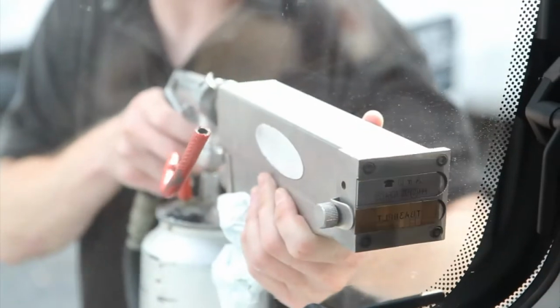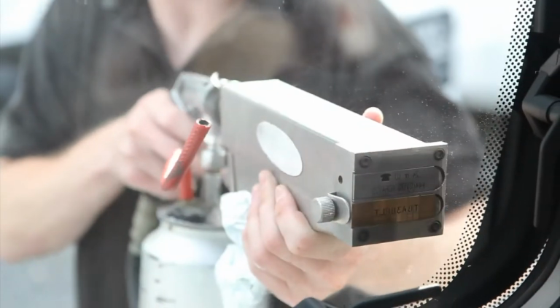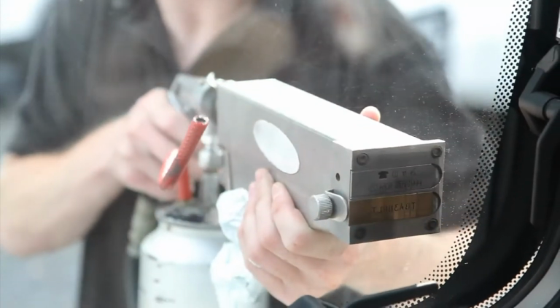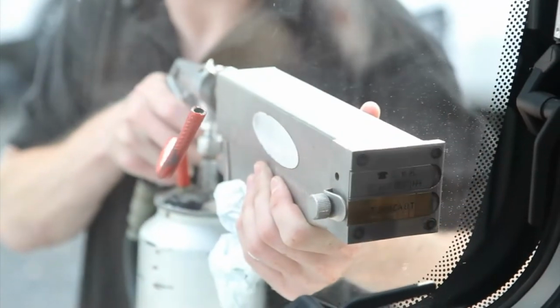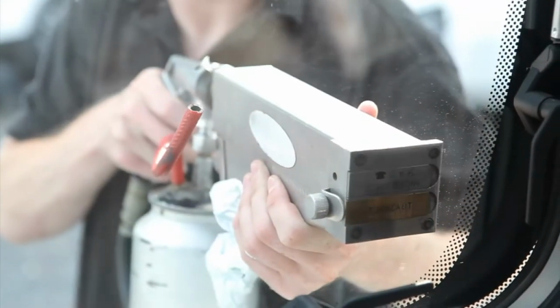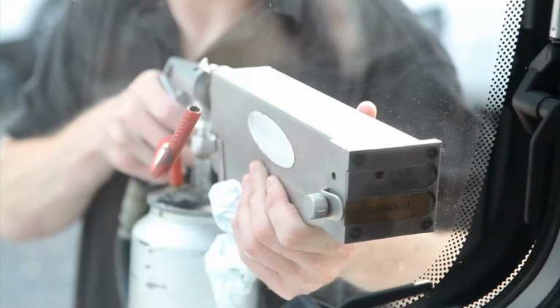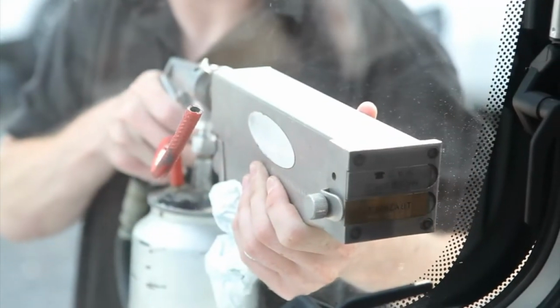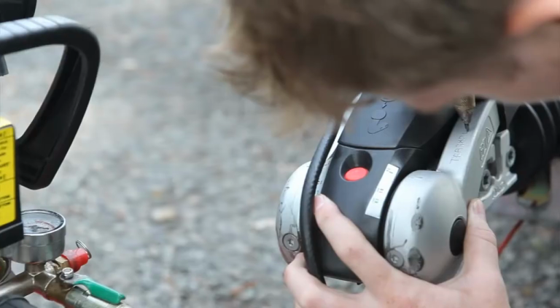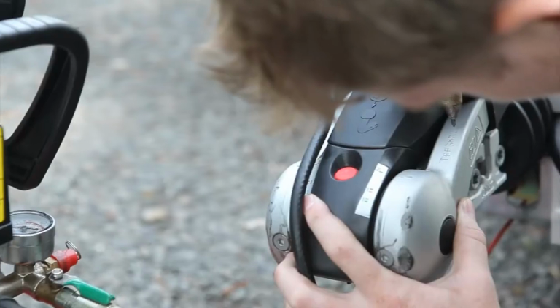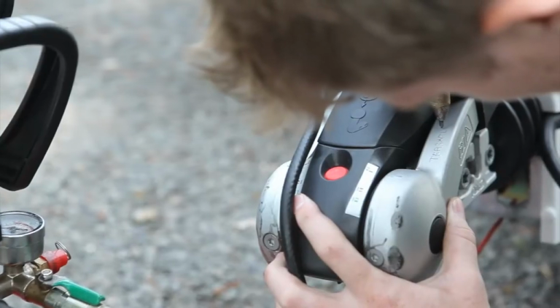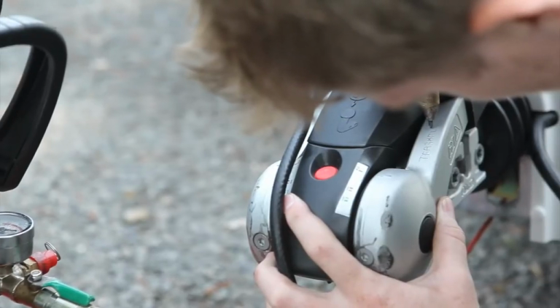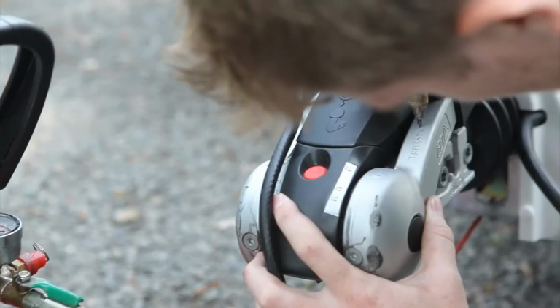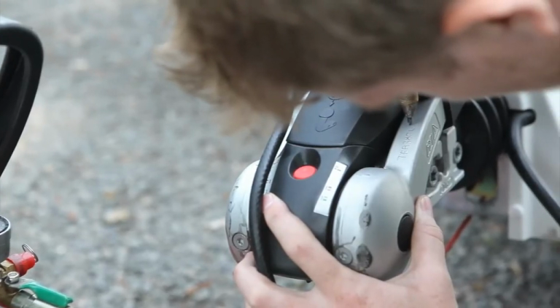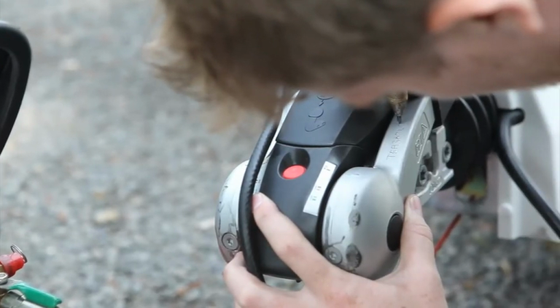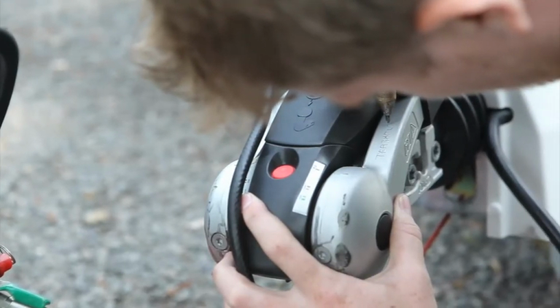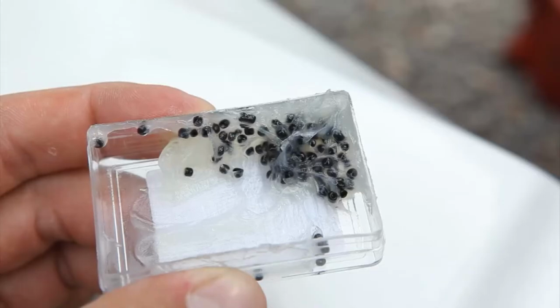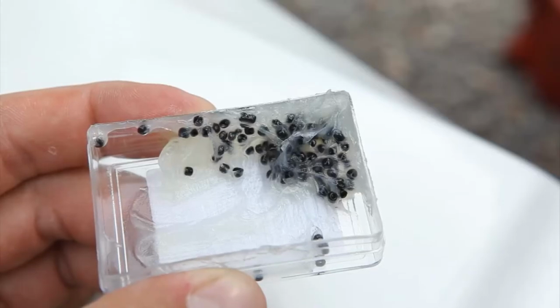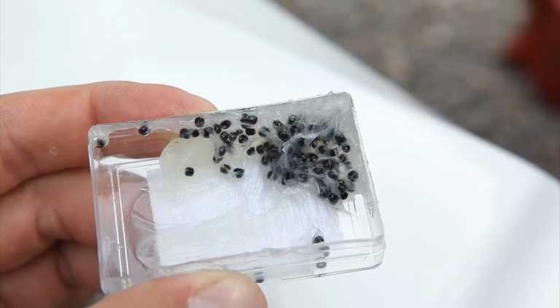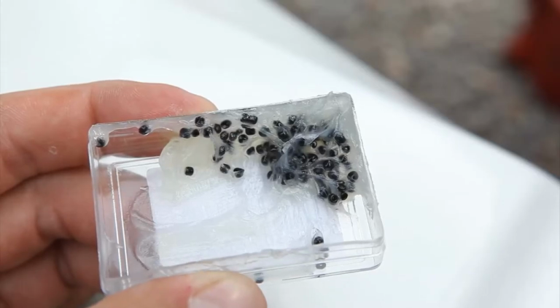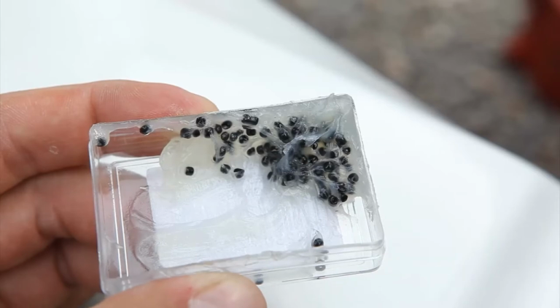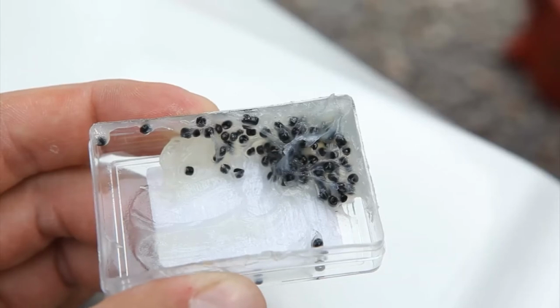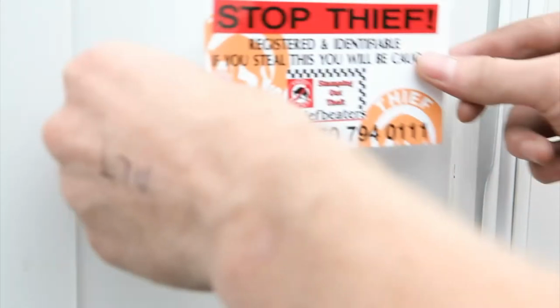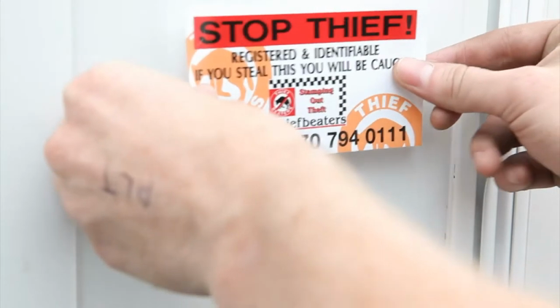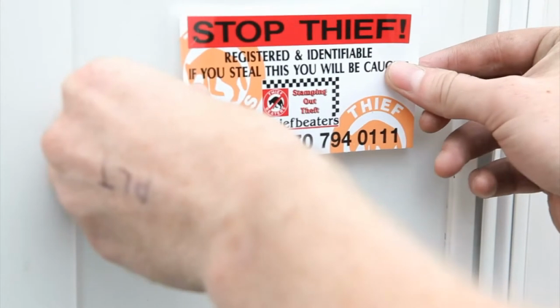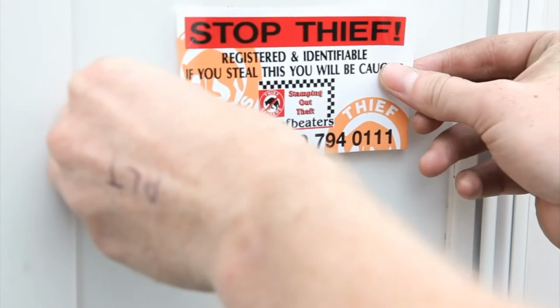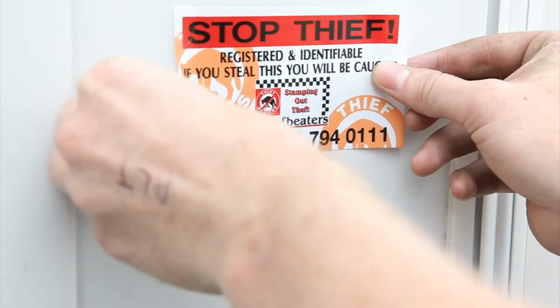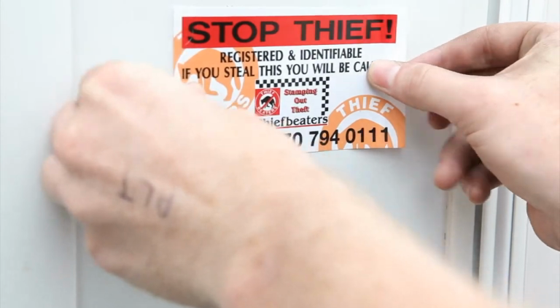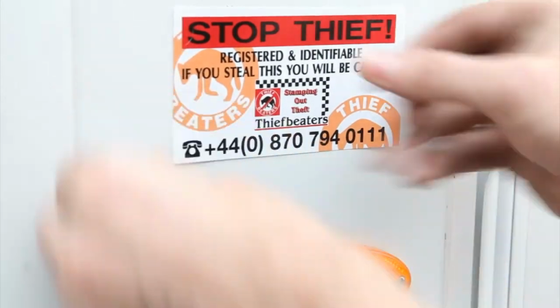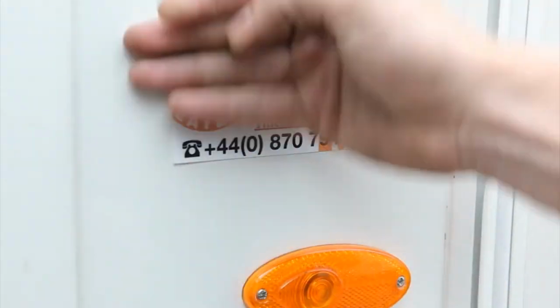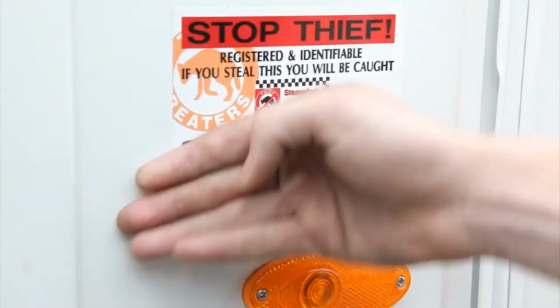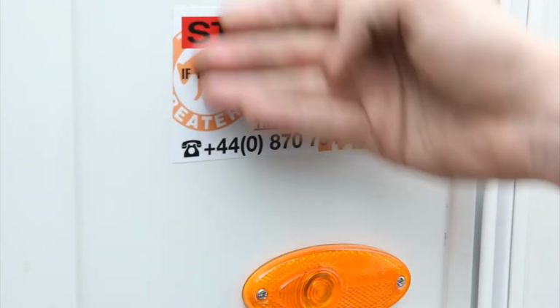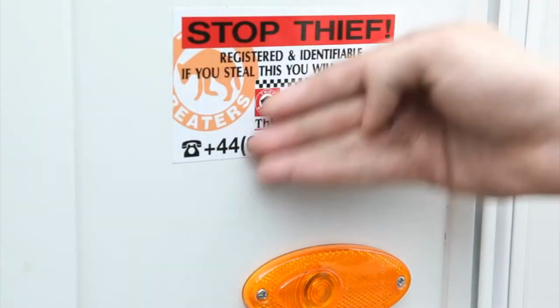By using a series of etchings, engravings, stickers, micro dots and stencils, your asset is physically marked in over 40 locations.